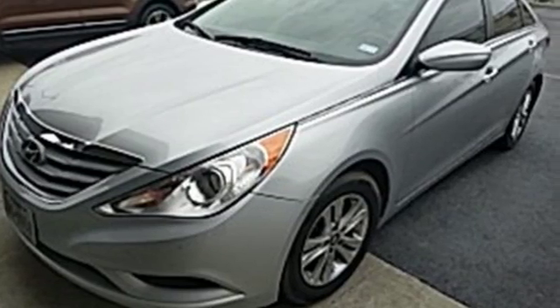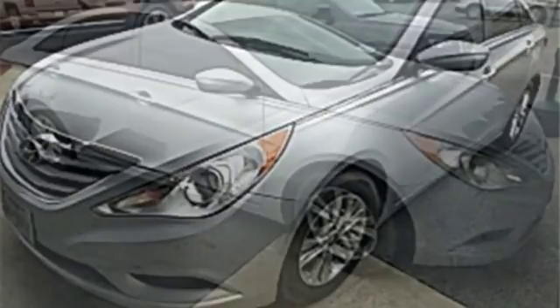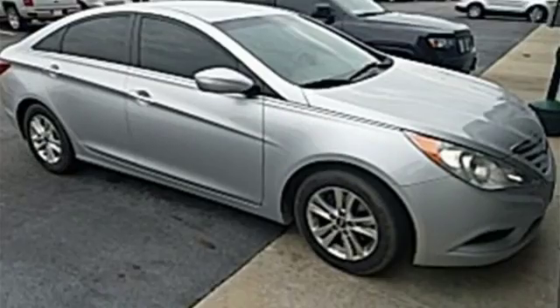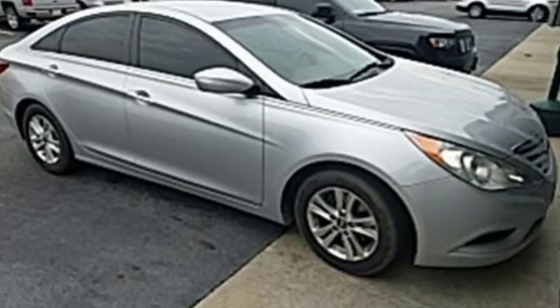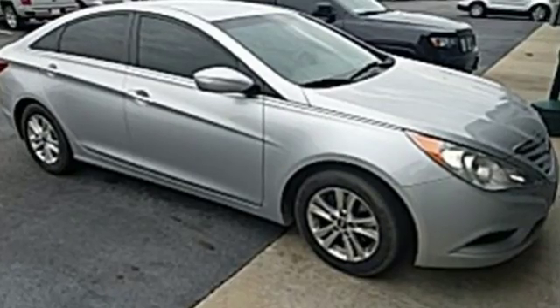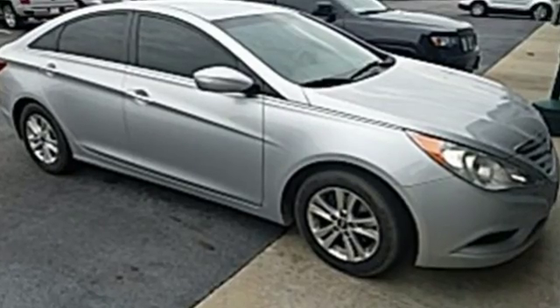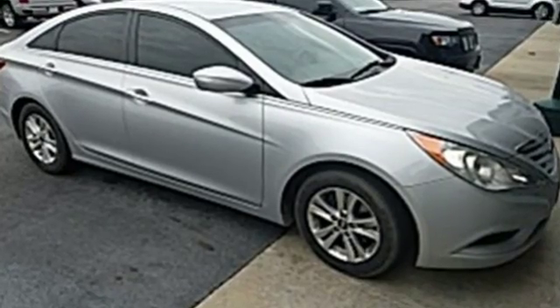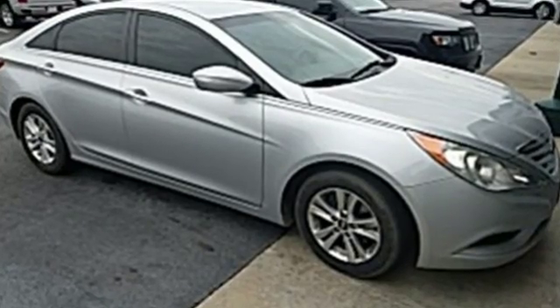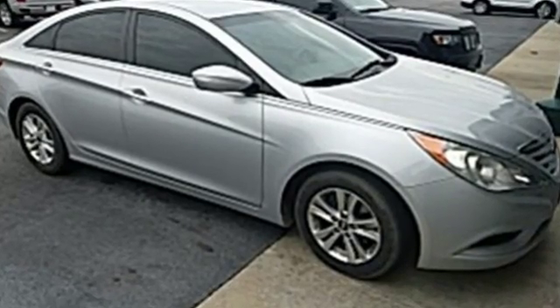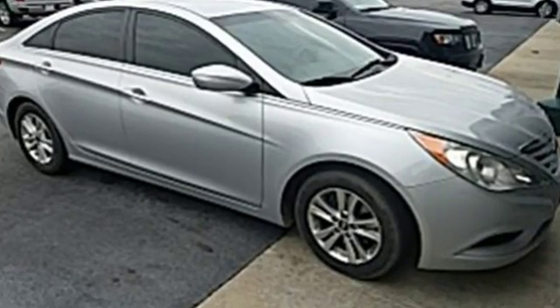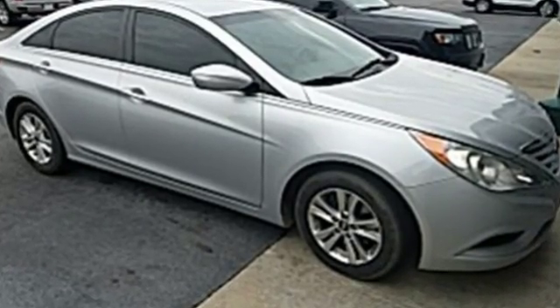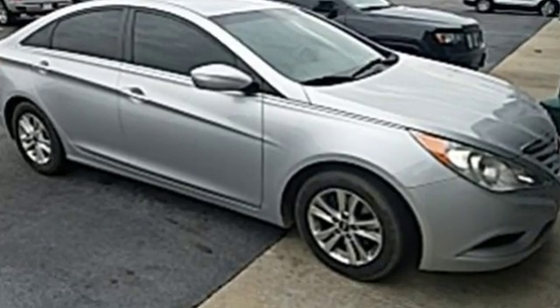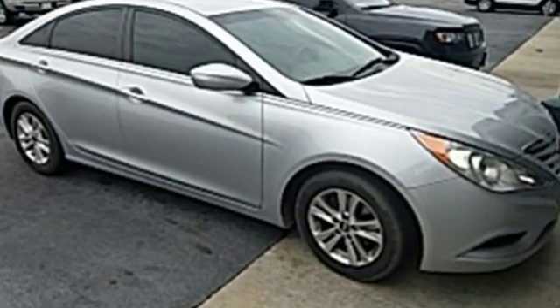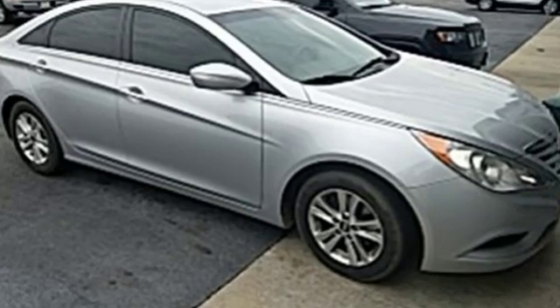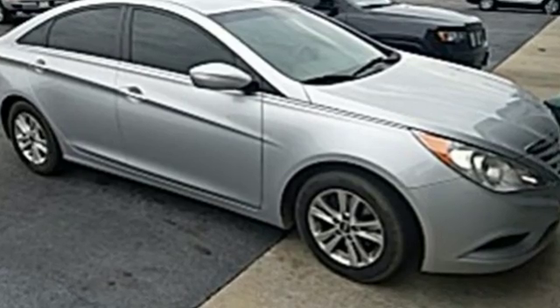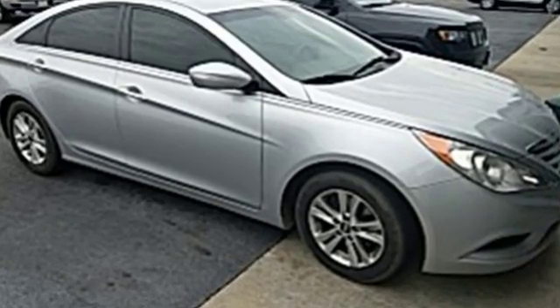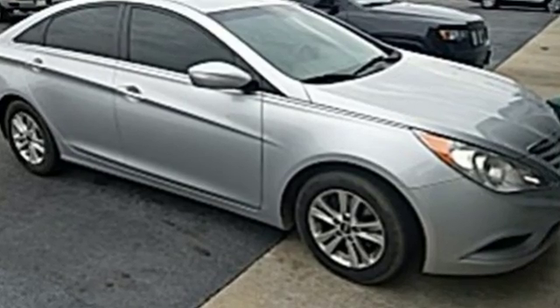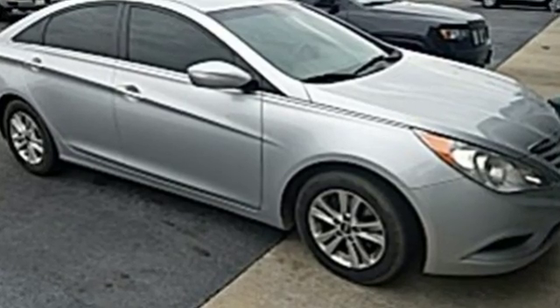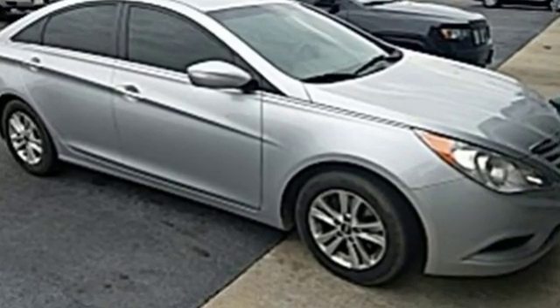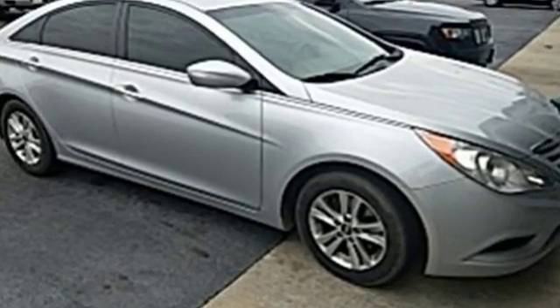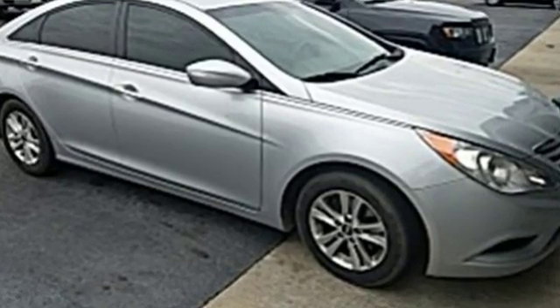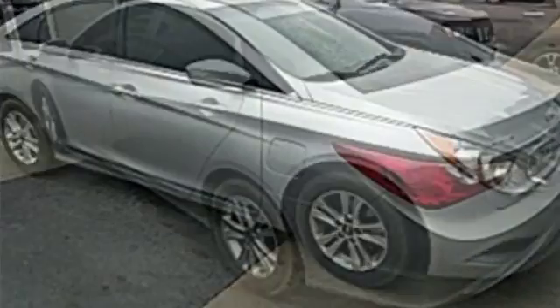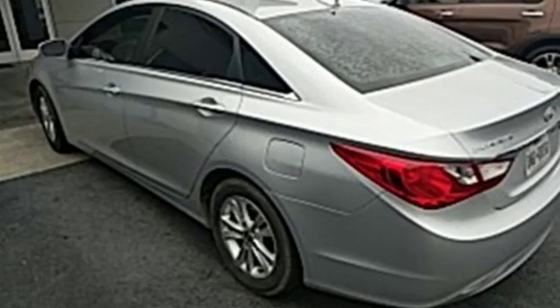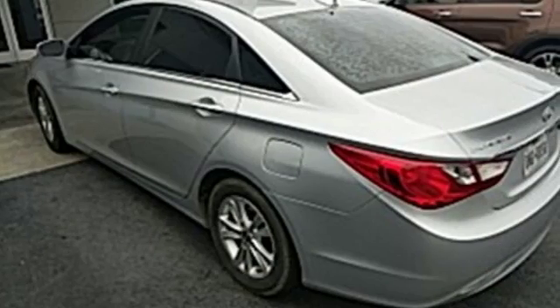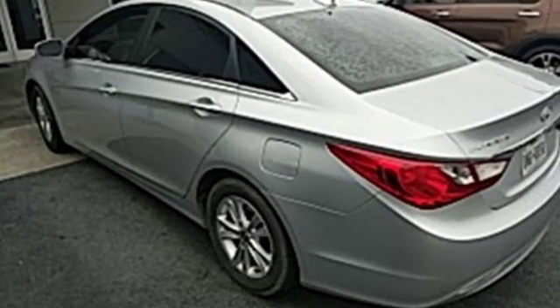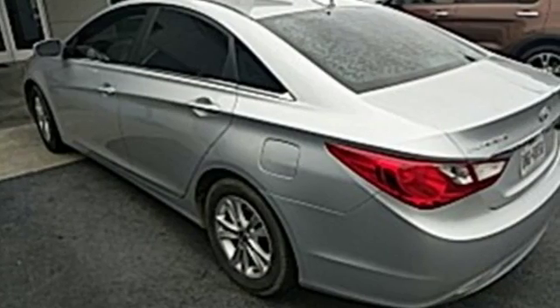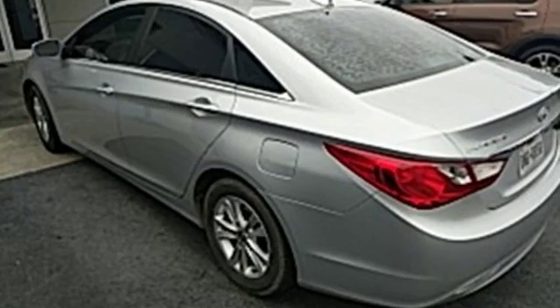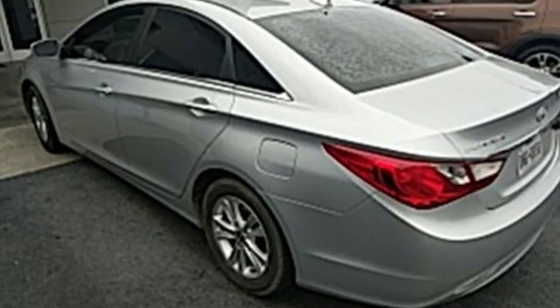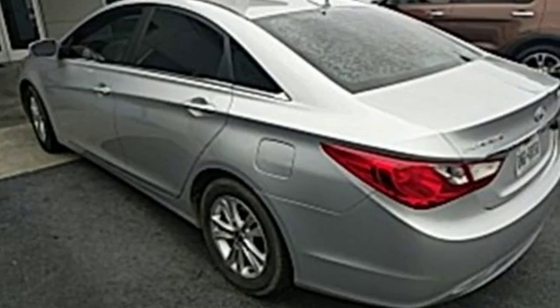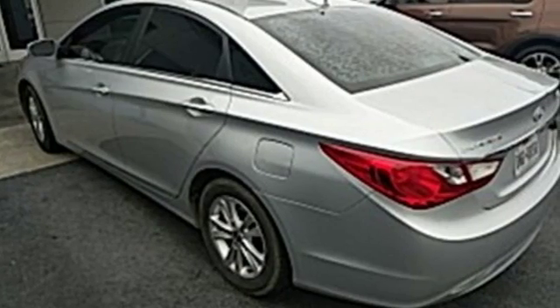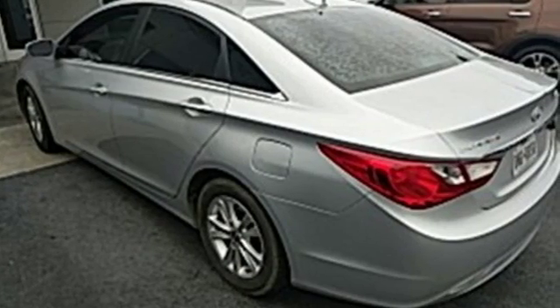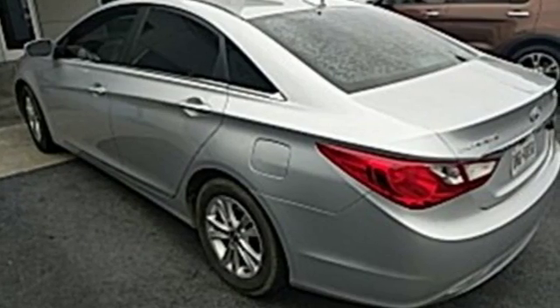Because you want to be safe and stand out. Rediscover the exciting side of life with this Sonata.